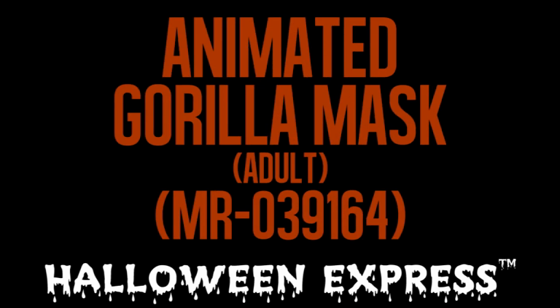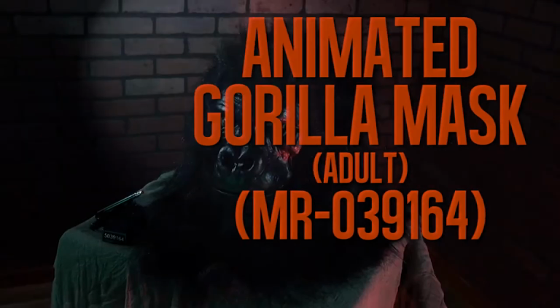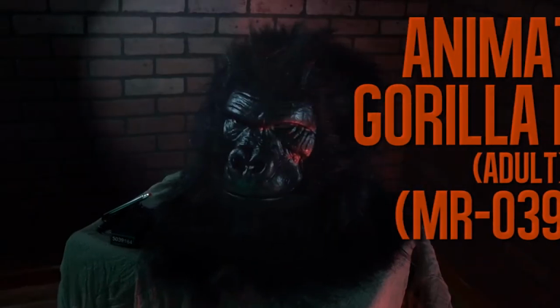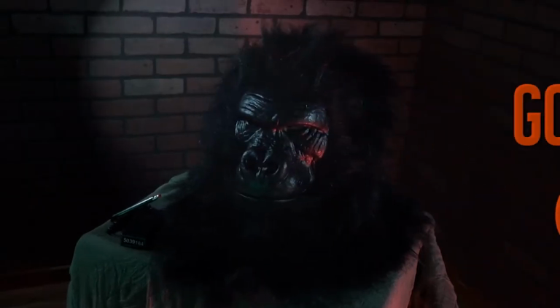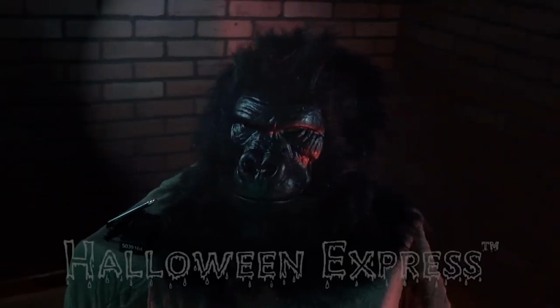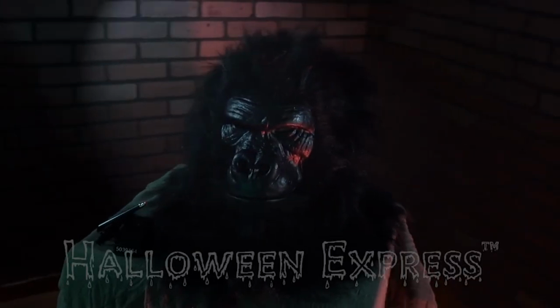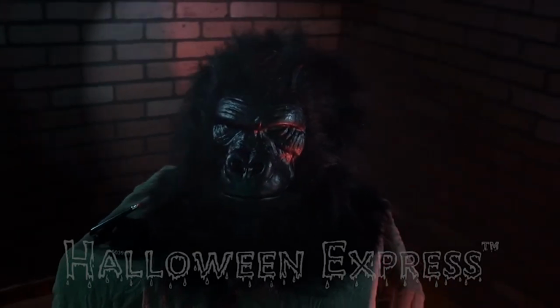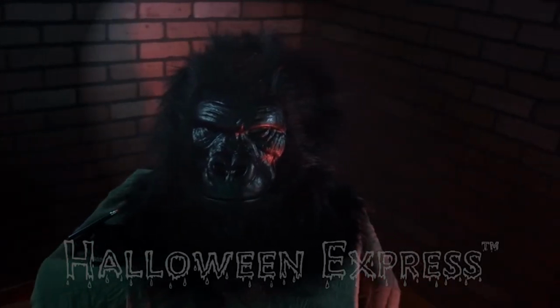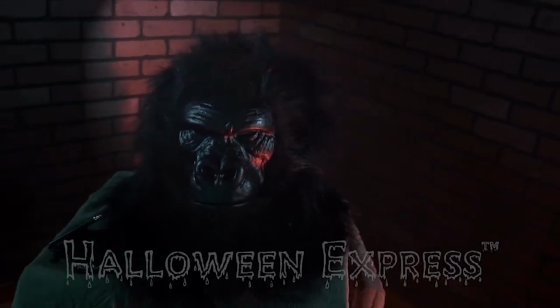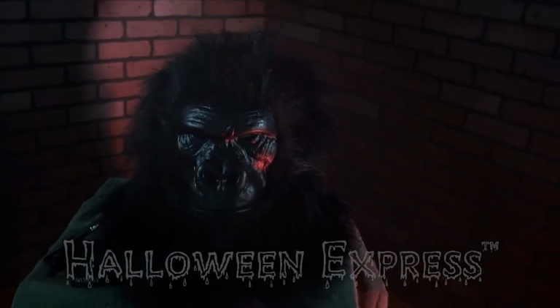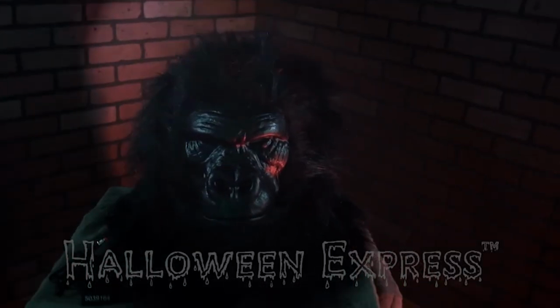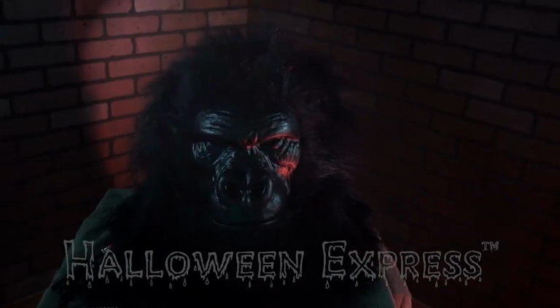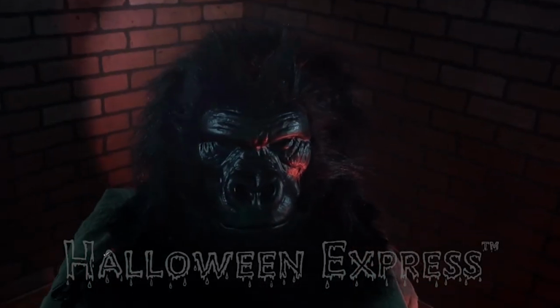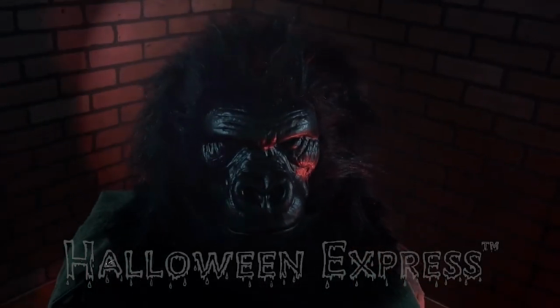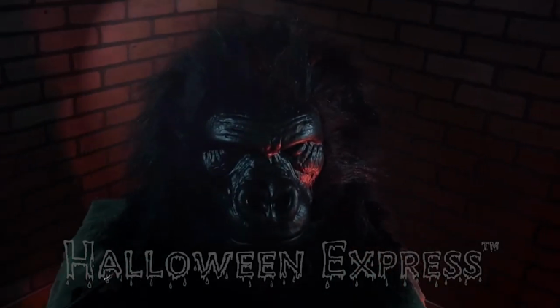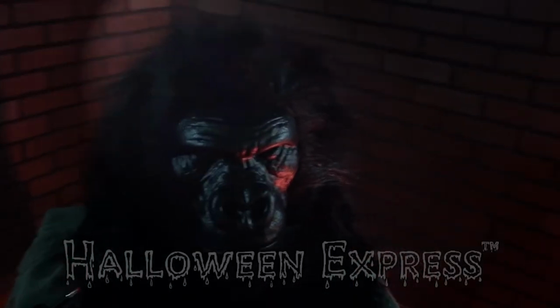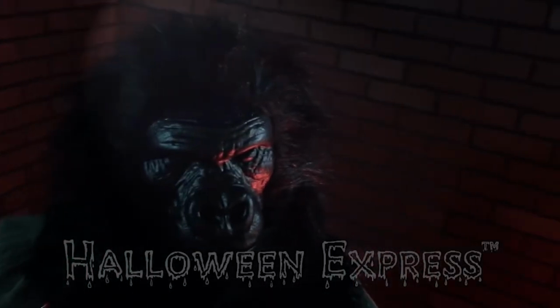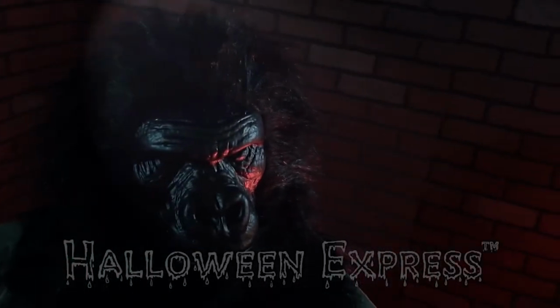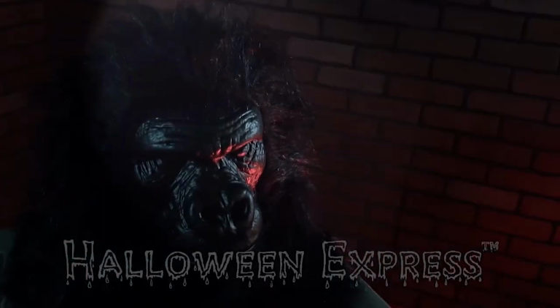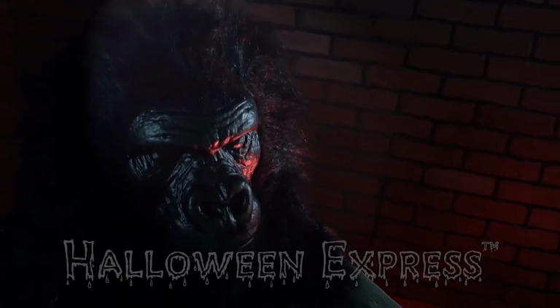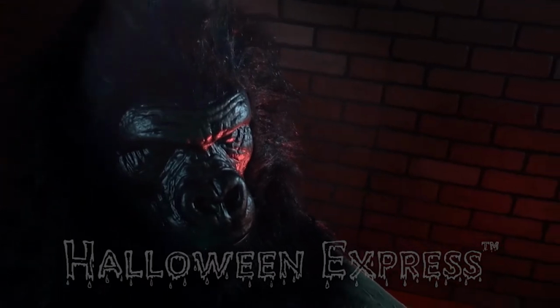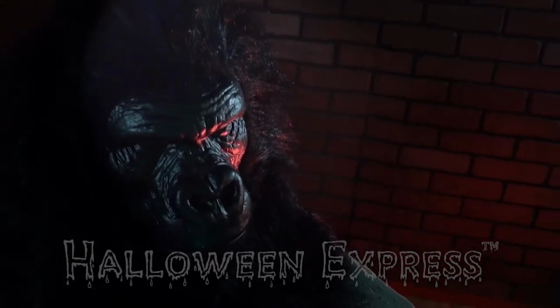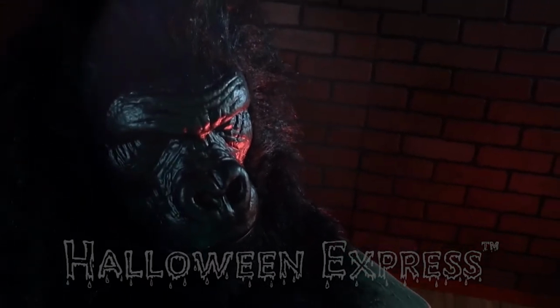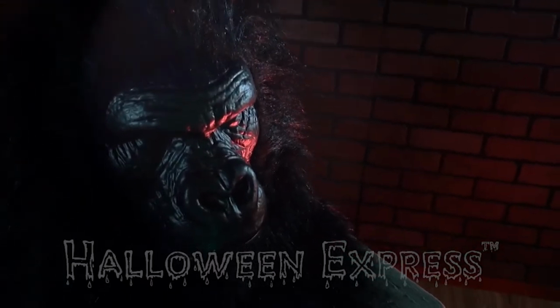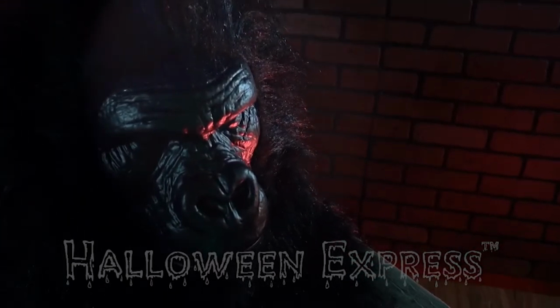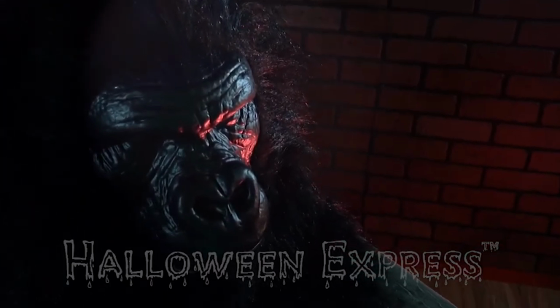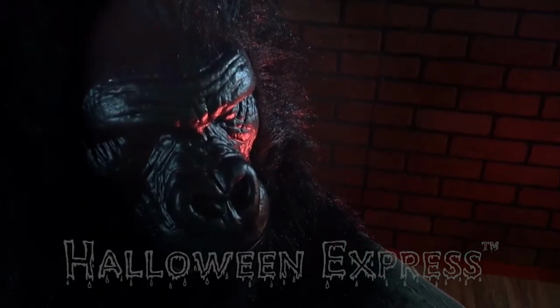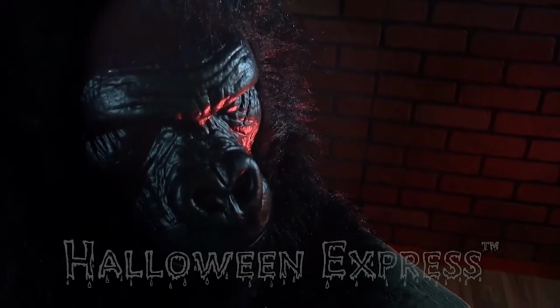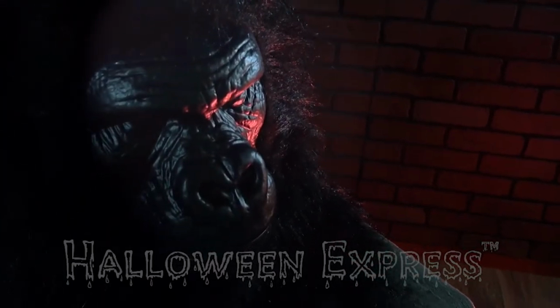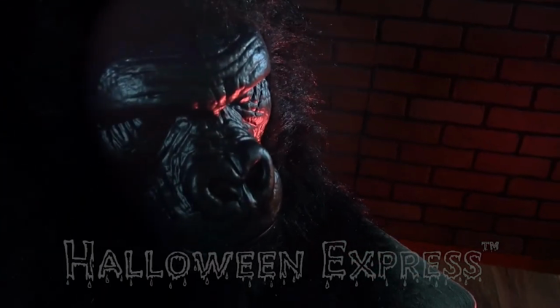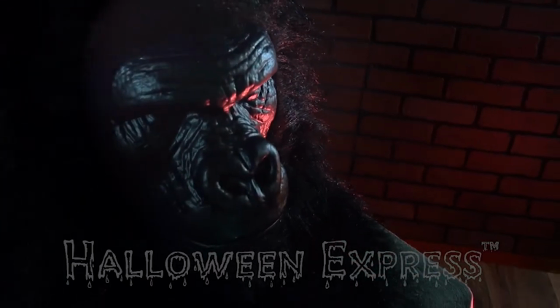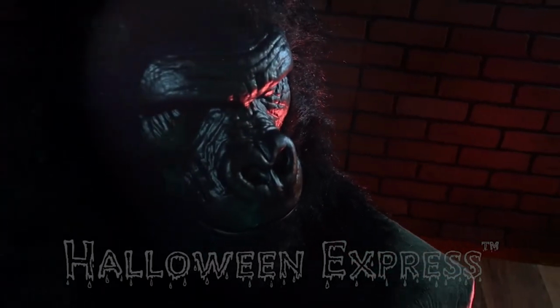Hey there, fans. Halloween Express here. Today we're going to show you our animated gorilla mask.